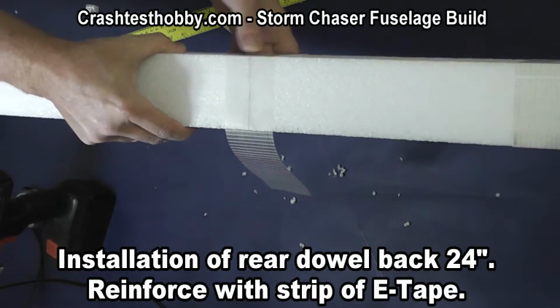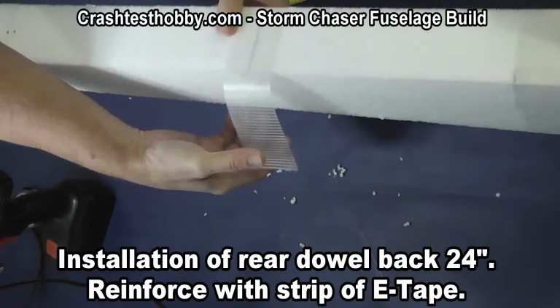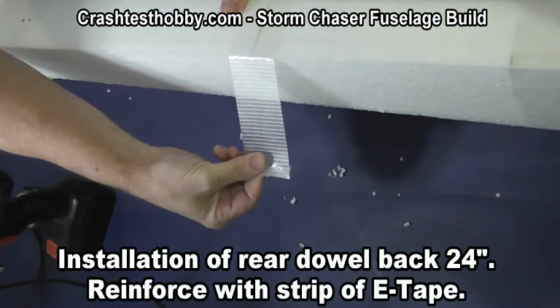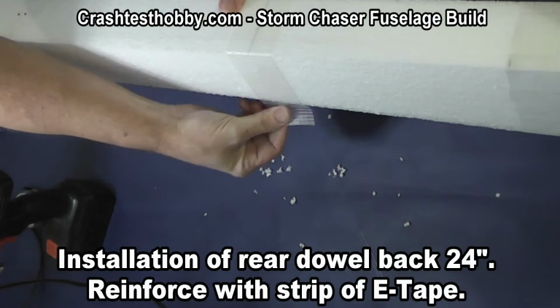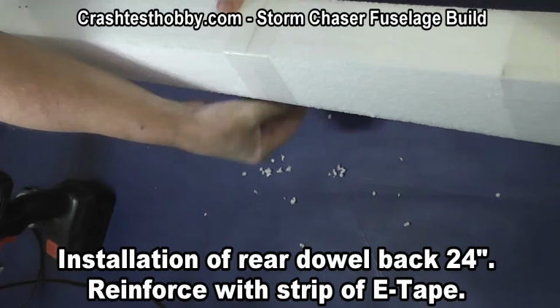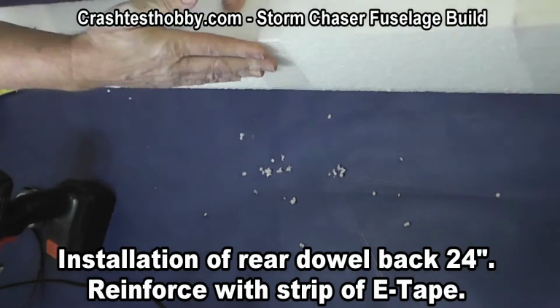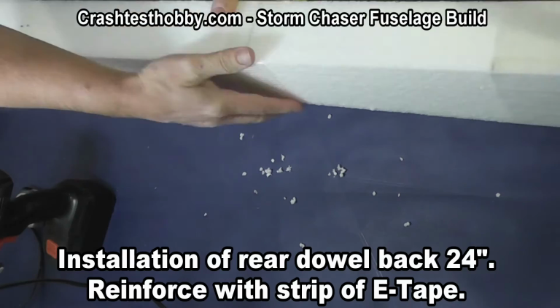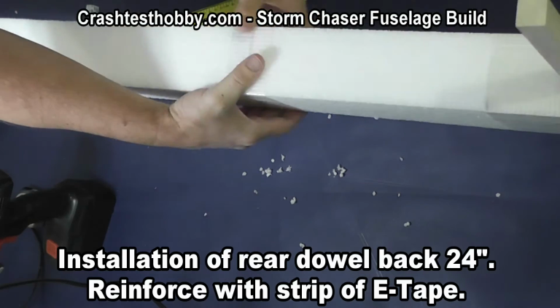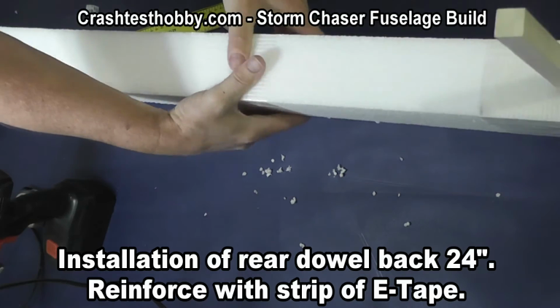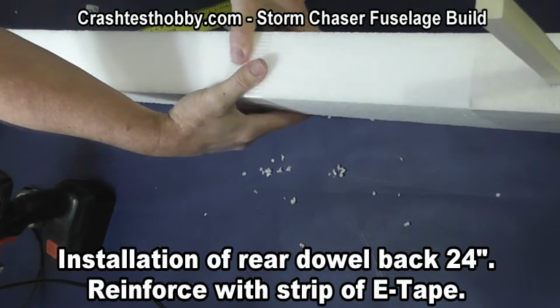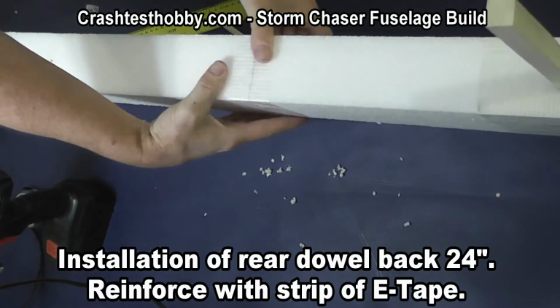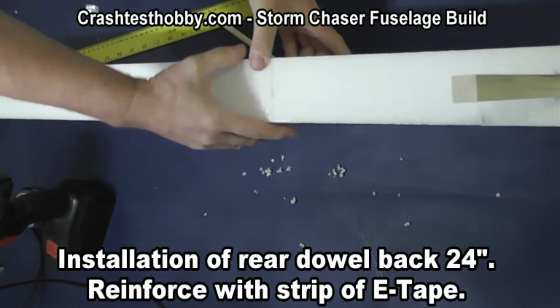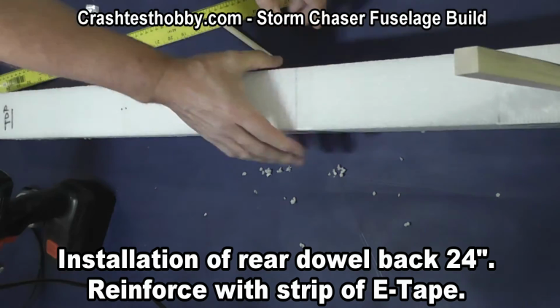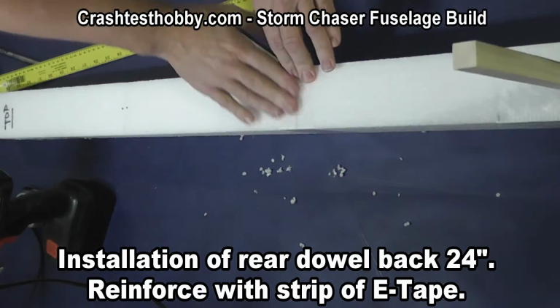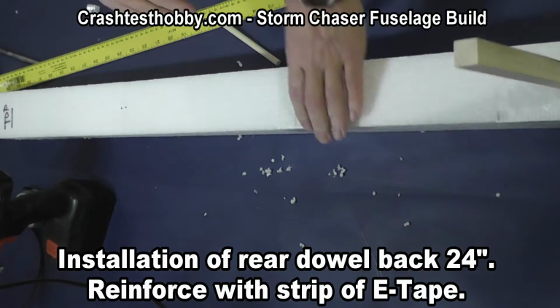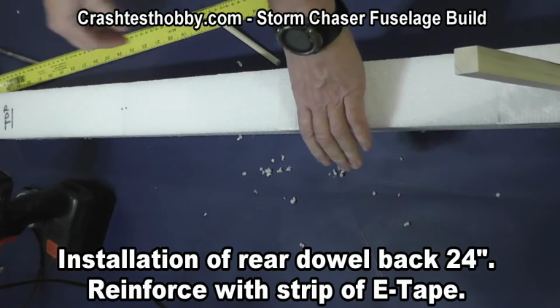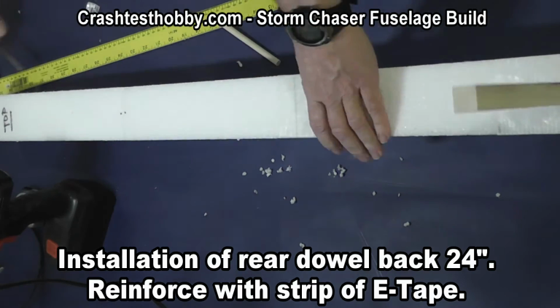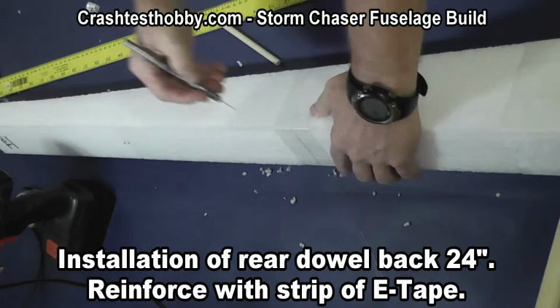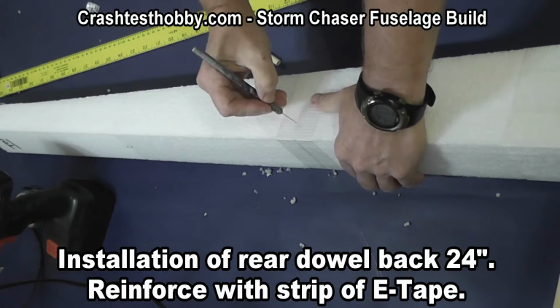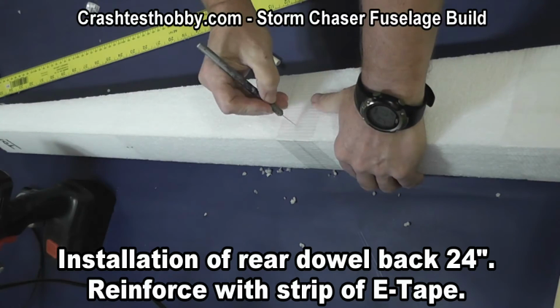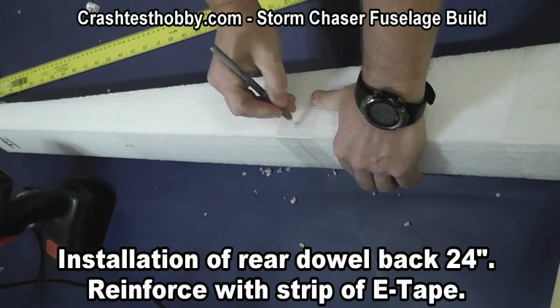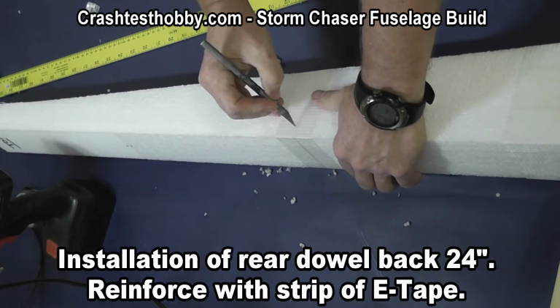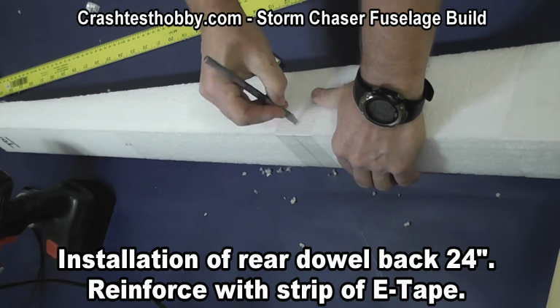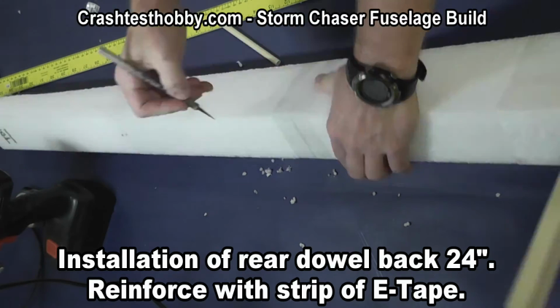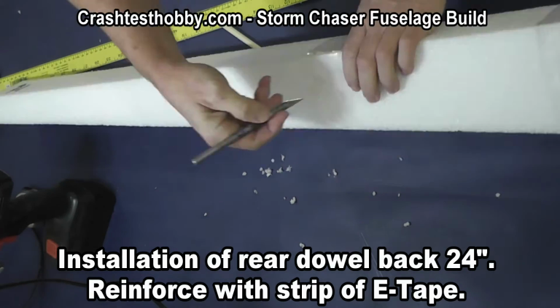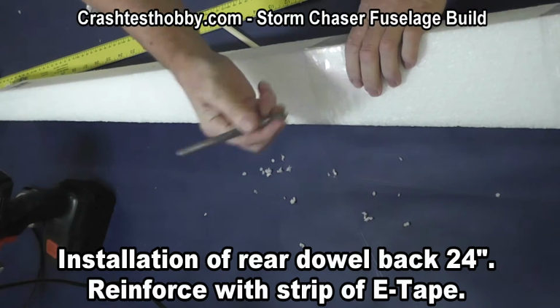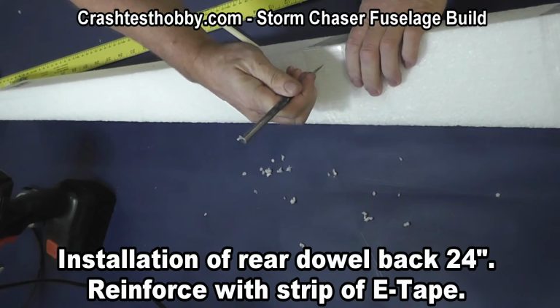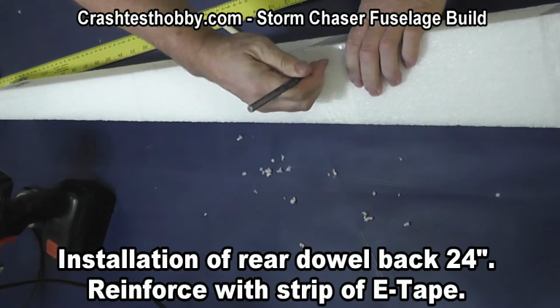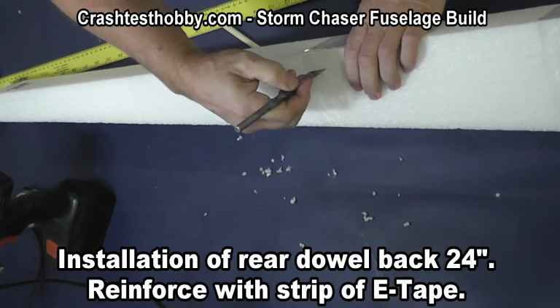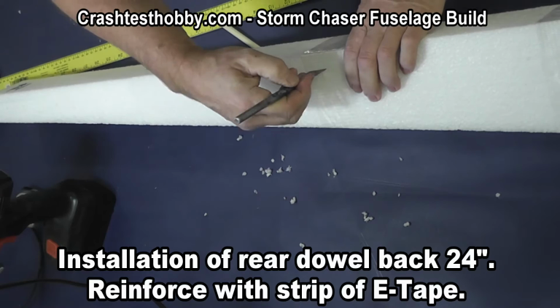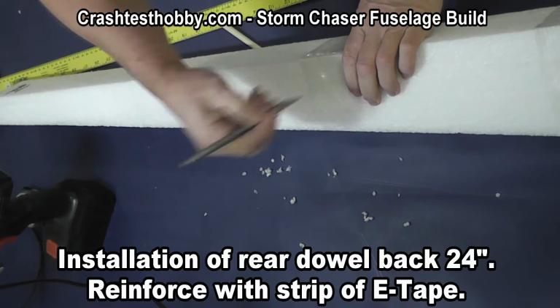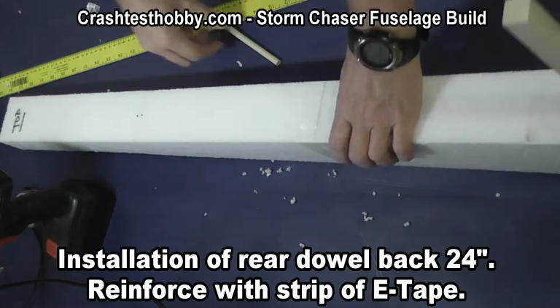We're actually quite proud of how durable these planes are. You won't find very many planes that fly this well that are this durable.